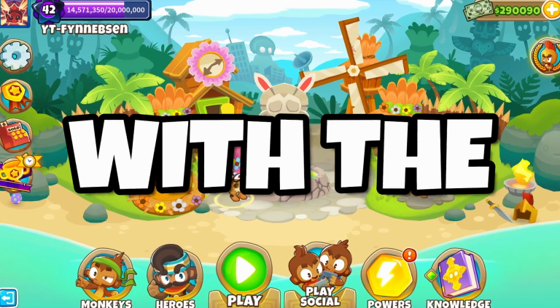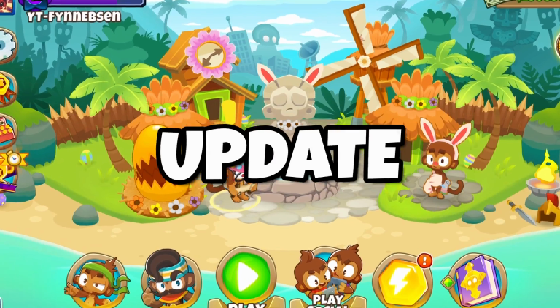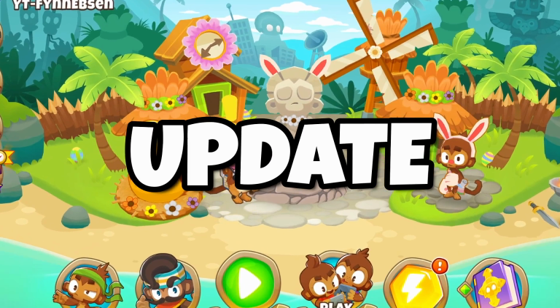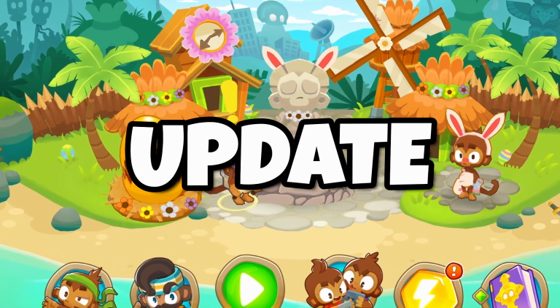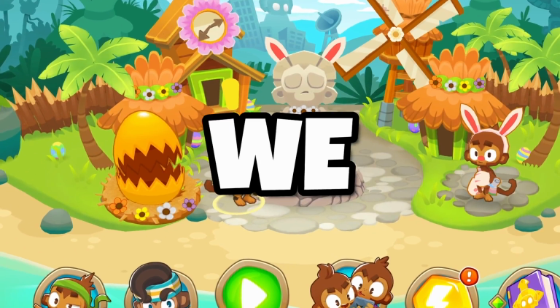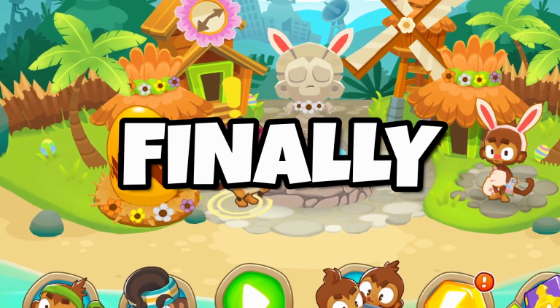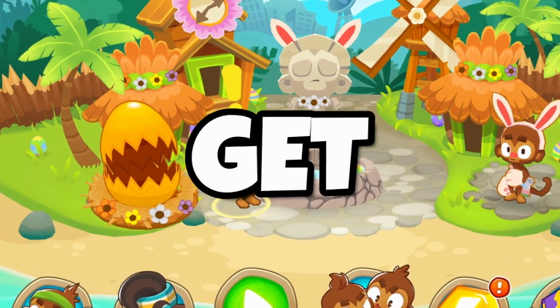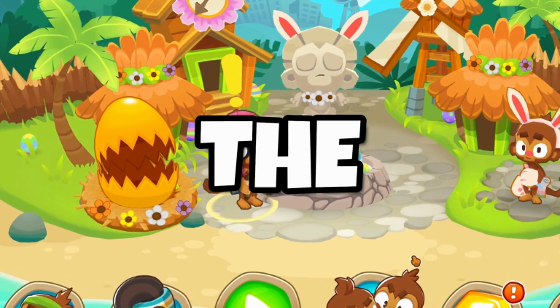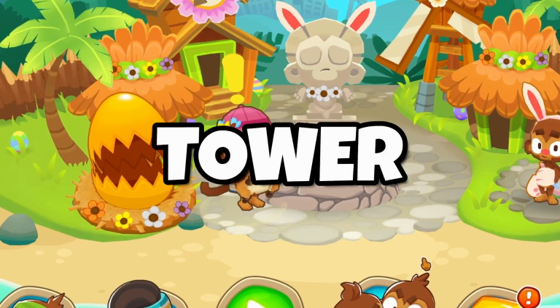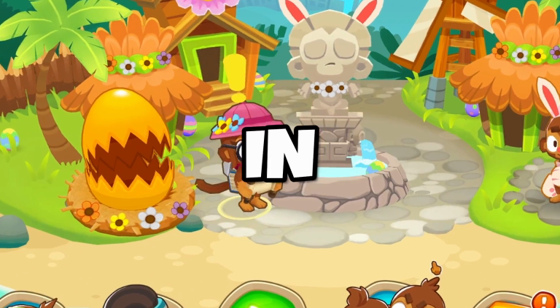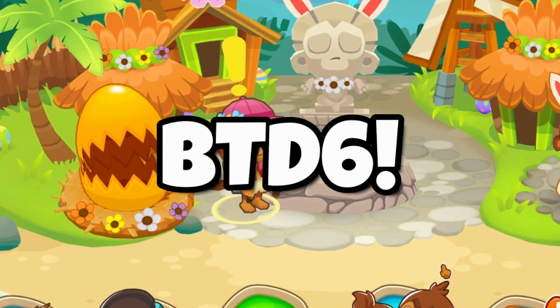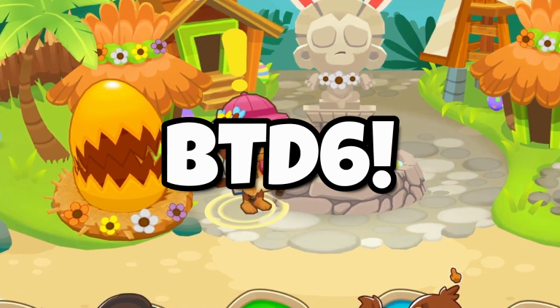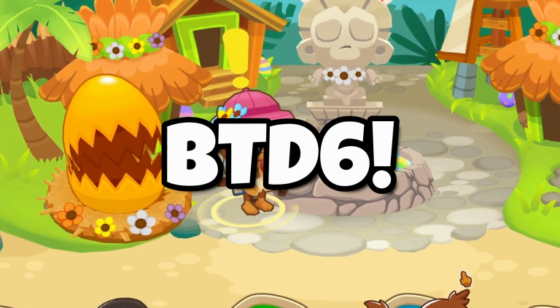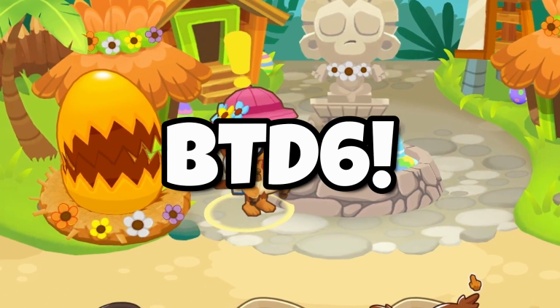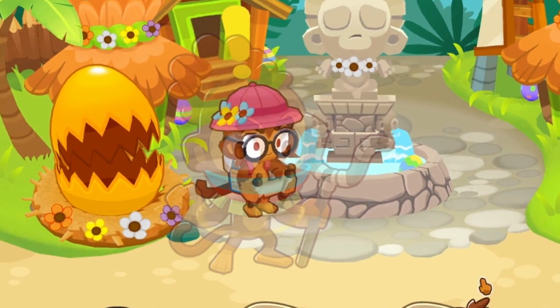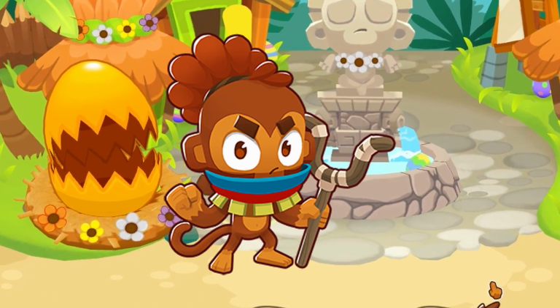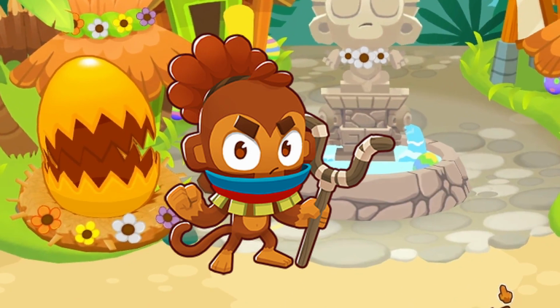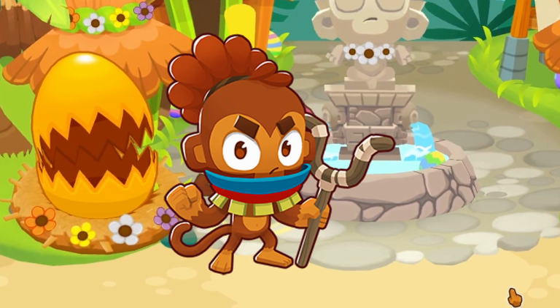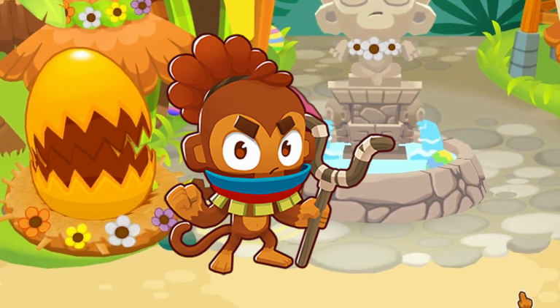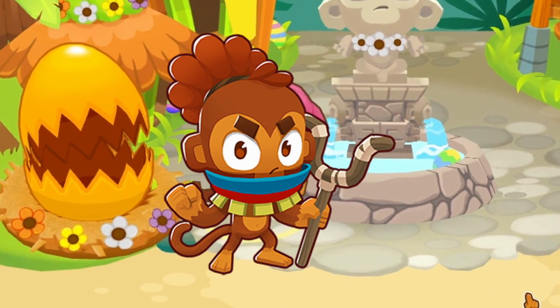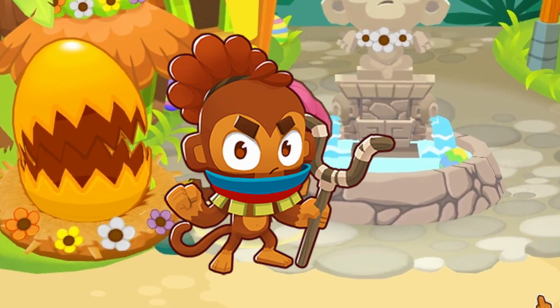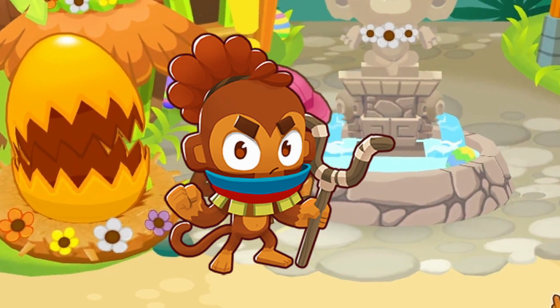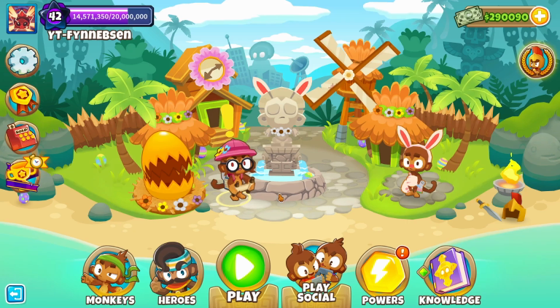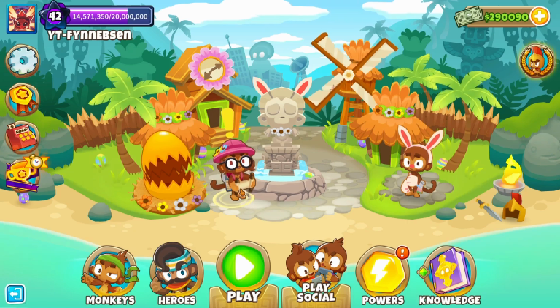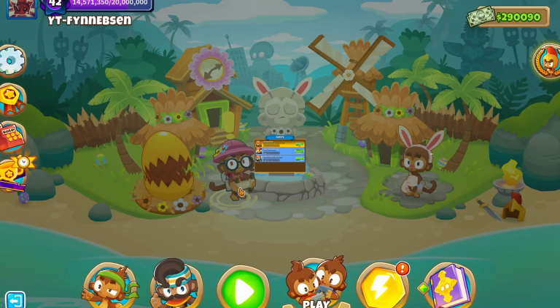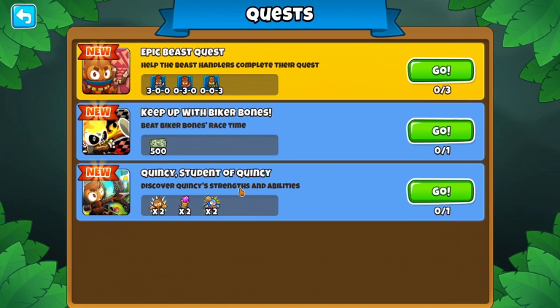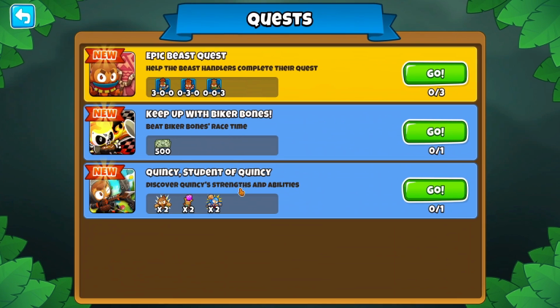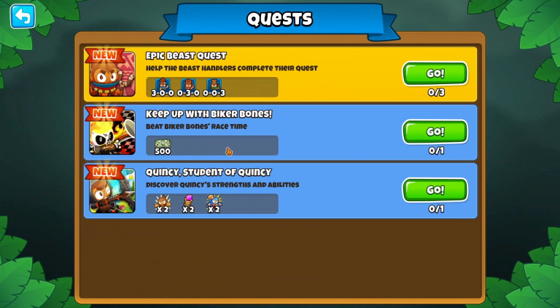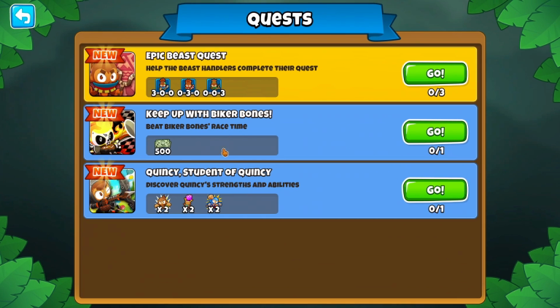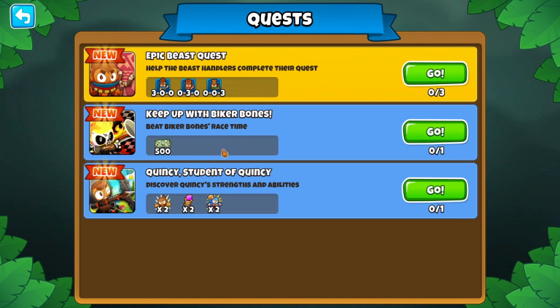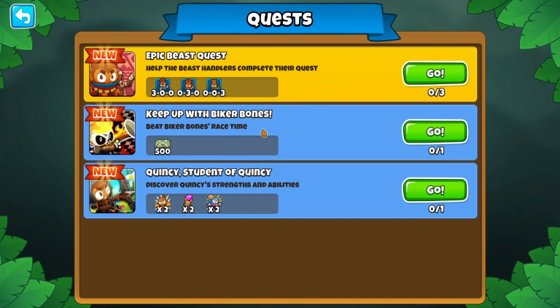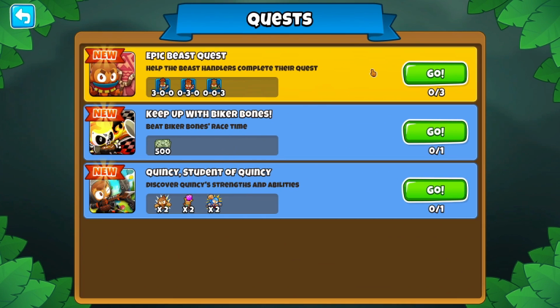With the new update we finally get the new tower in BTD6. The beast handler is finally here, and here's how to unlock him in under 60 seconds.